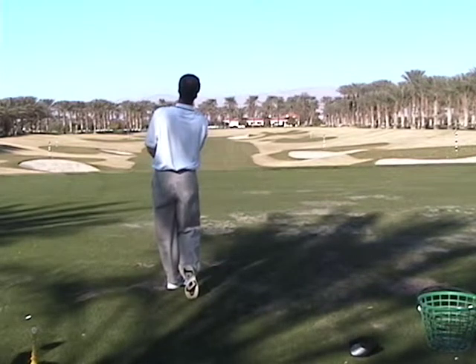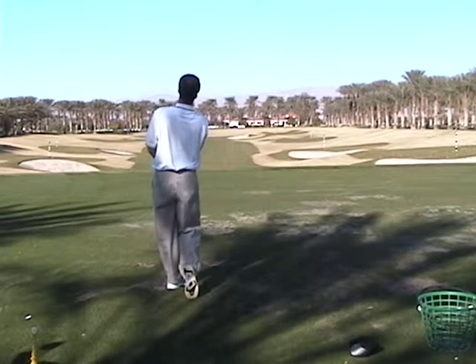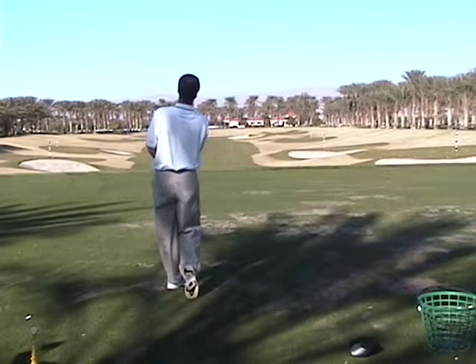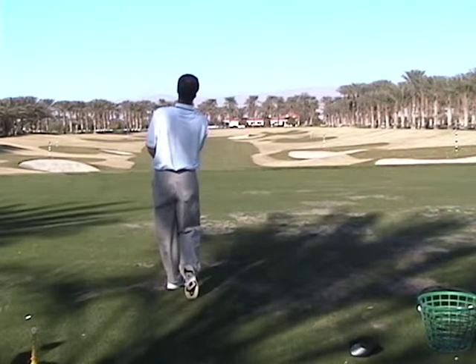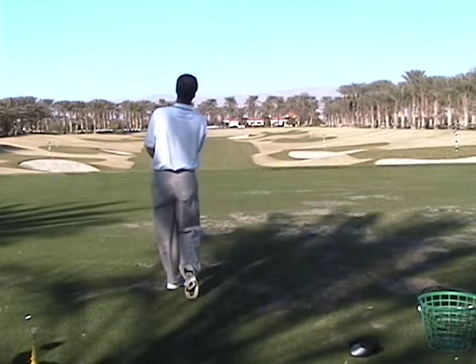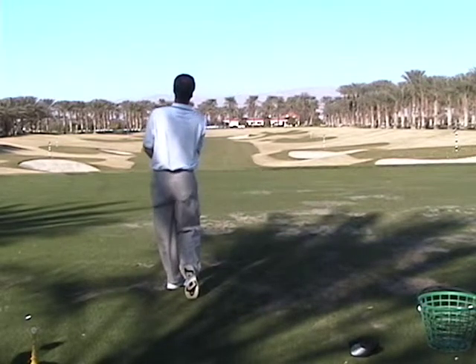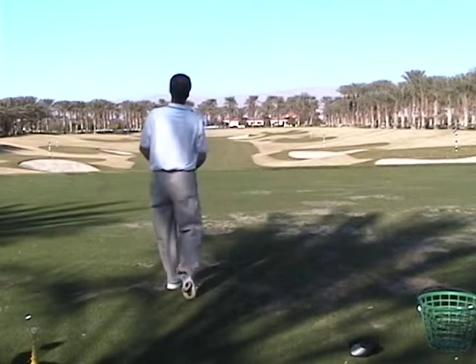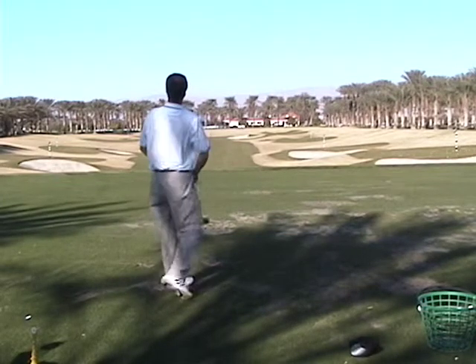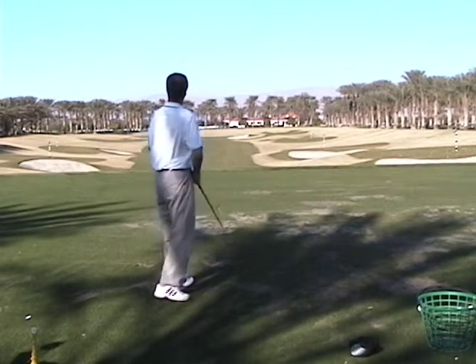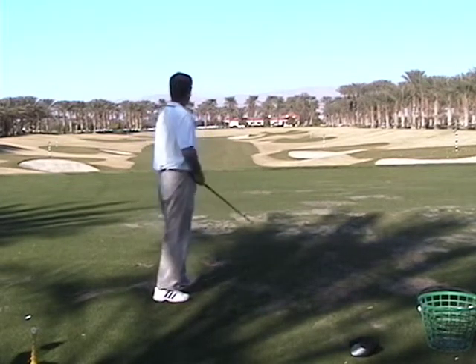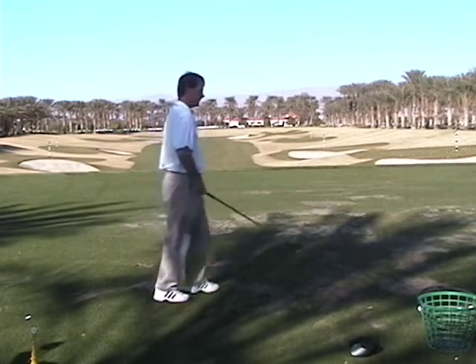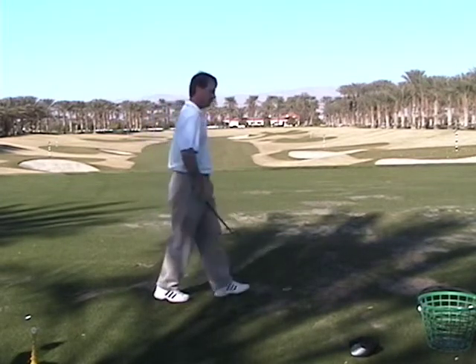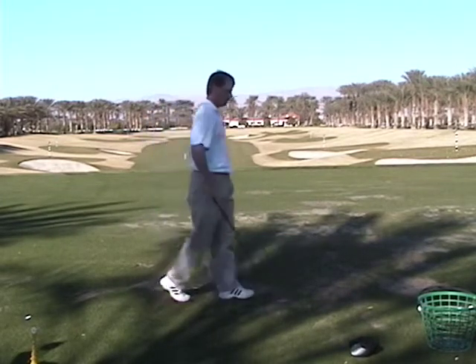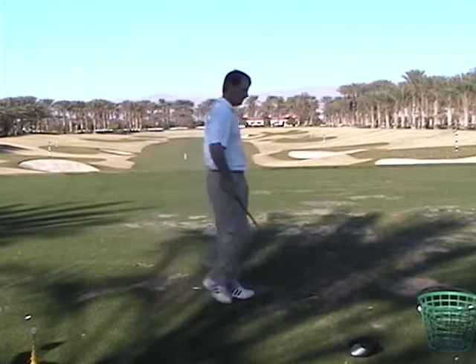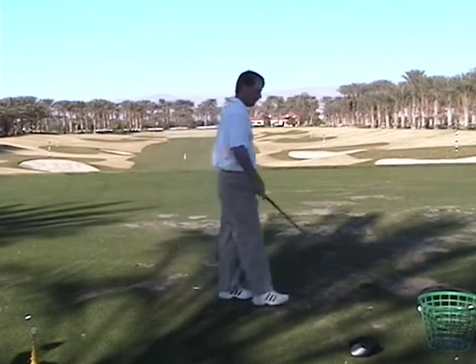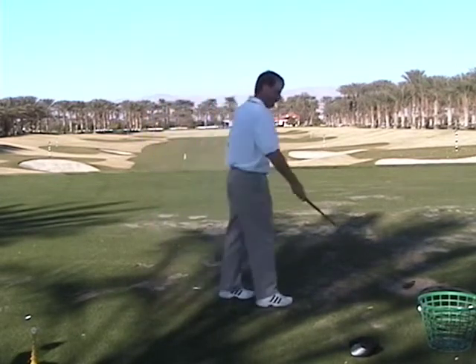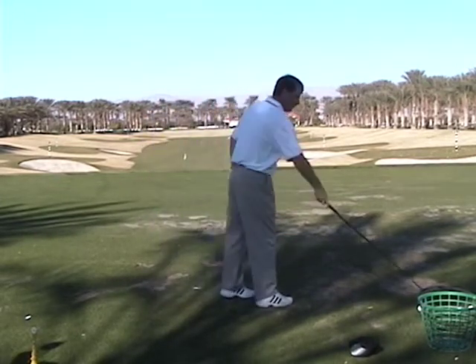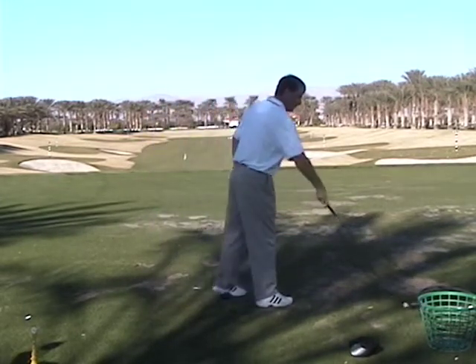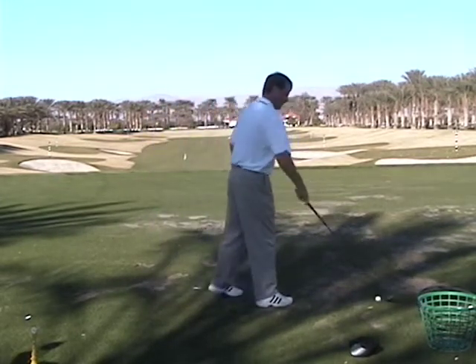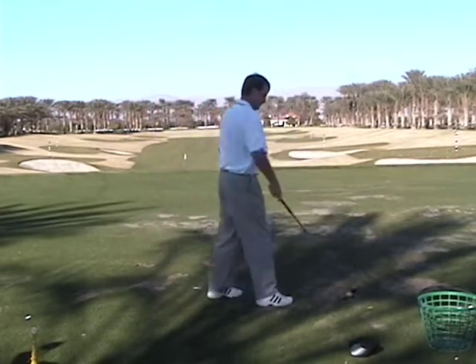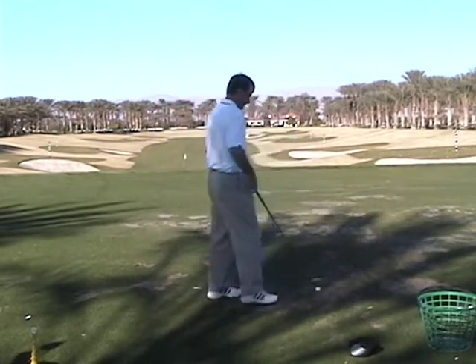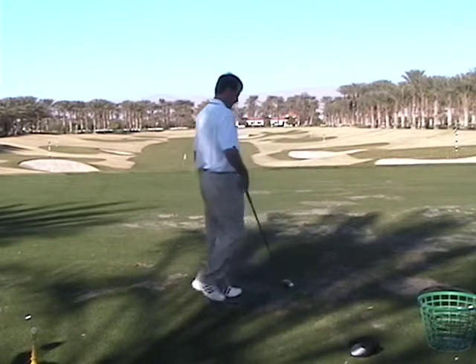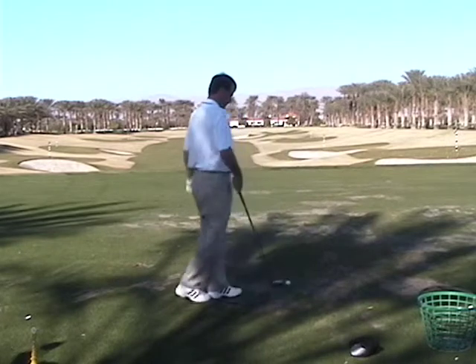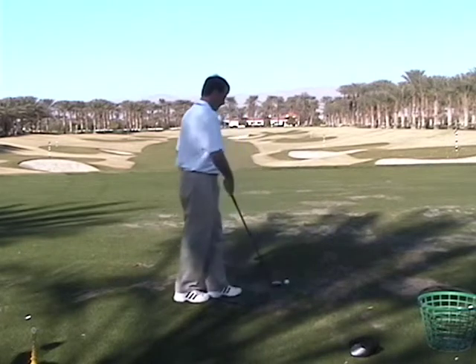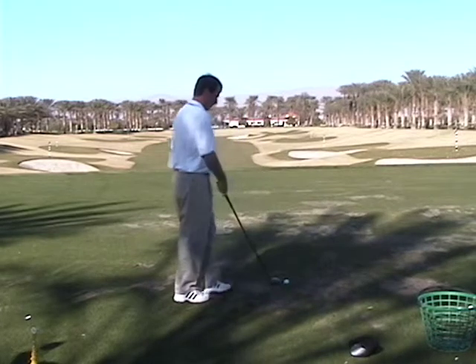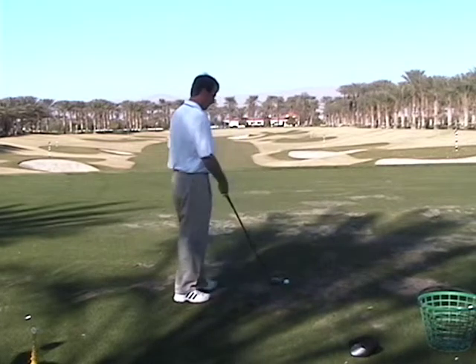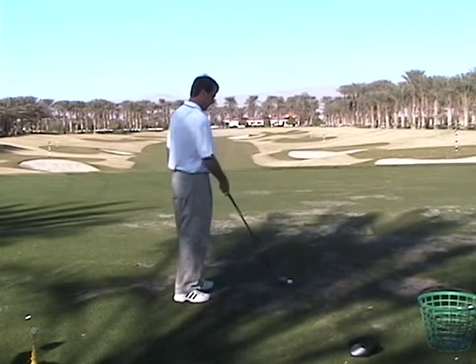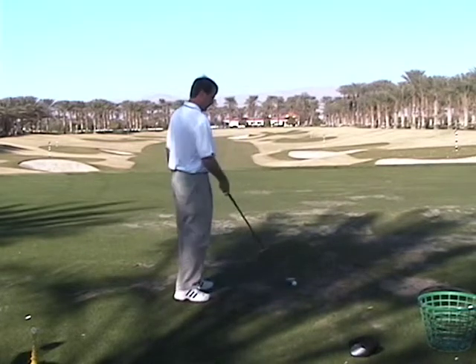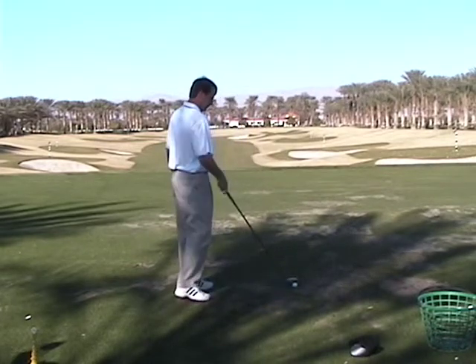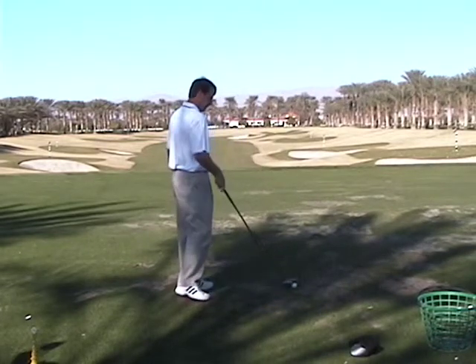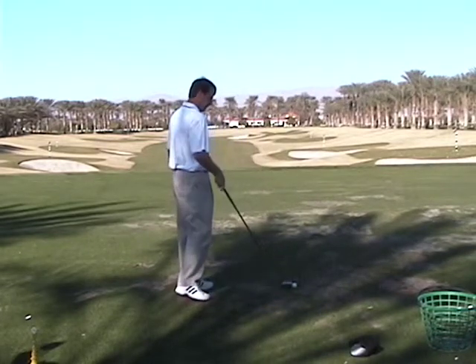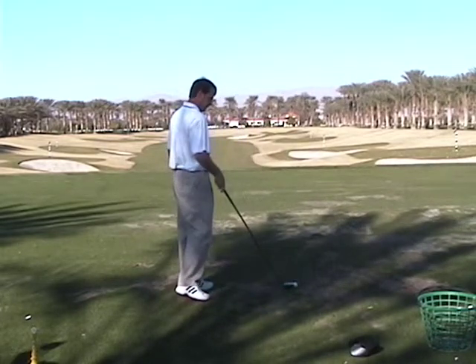I don't mind that miss. It looked a little rushed, but I don't mind that miss.